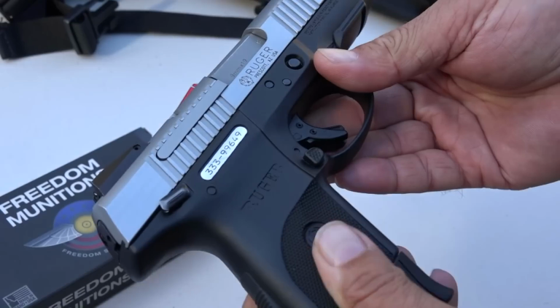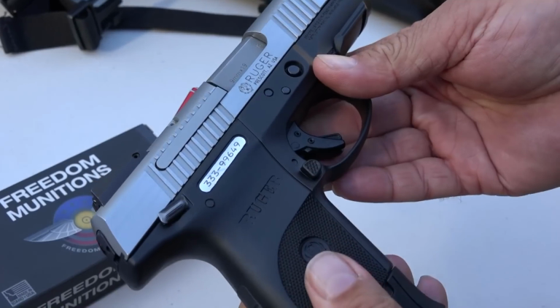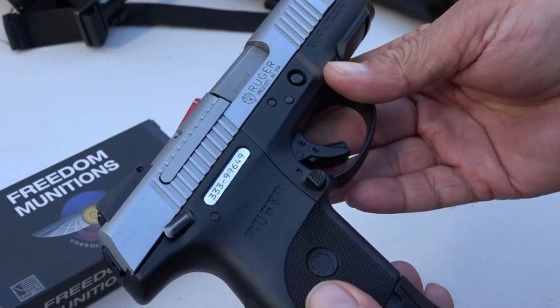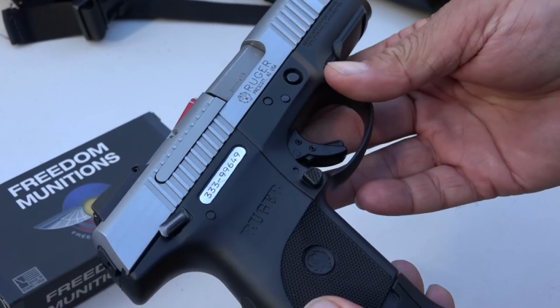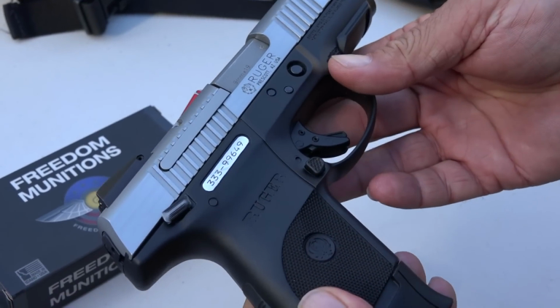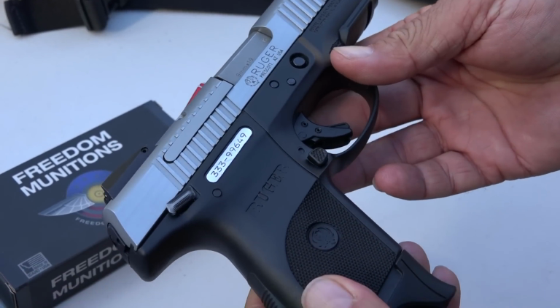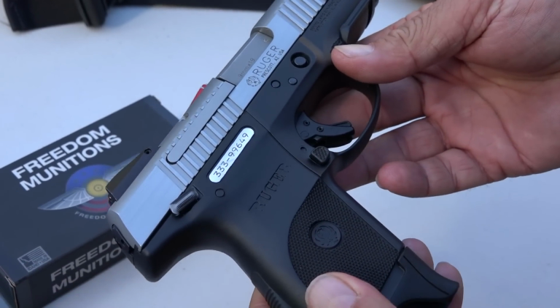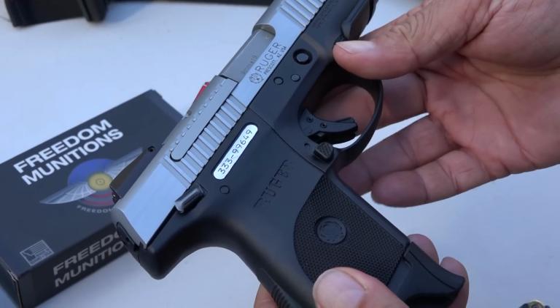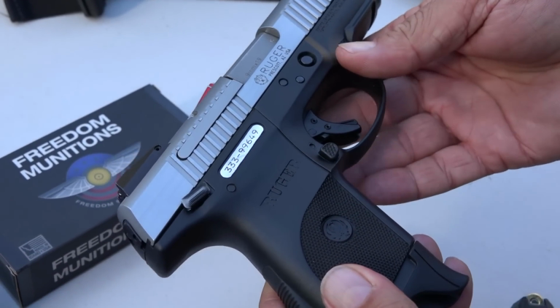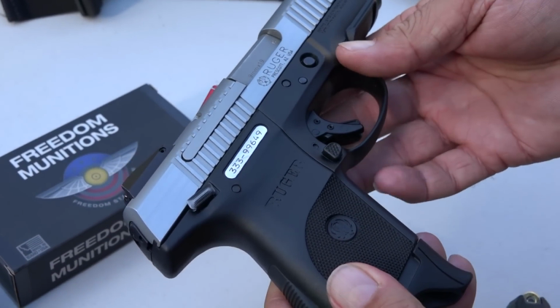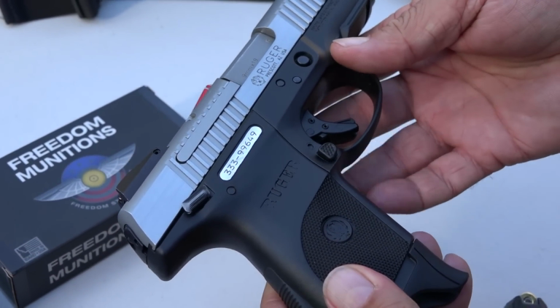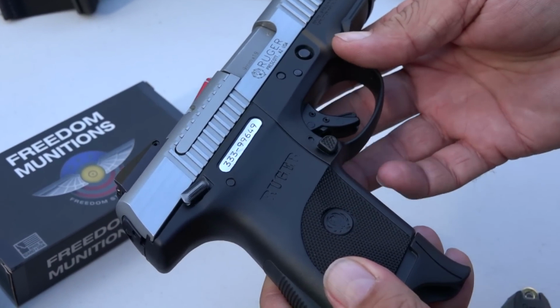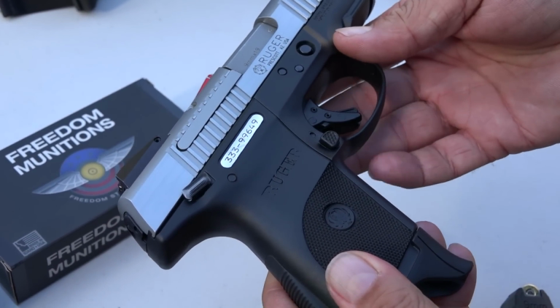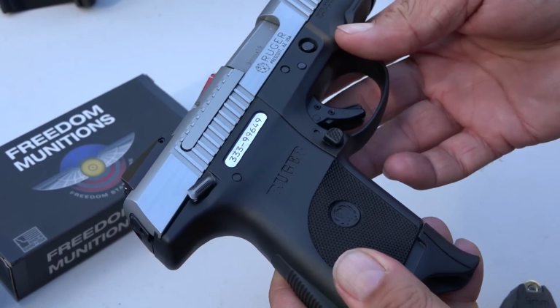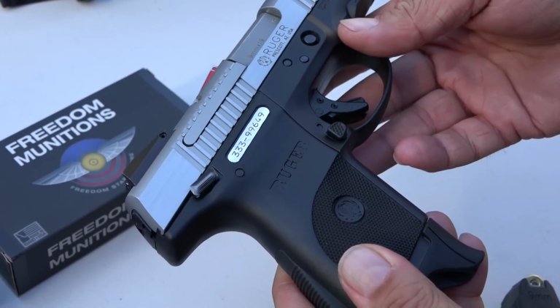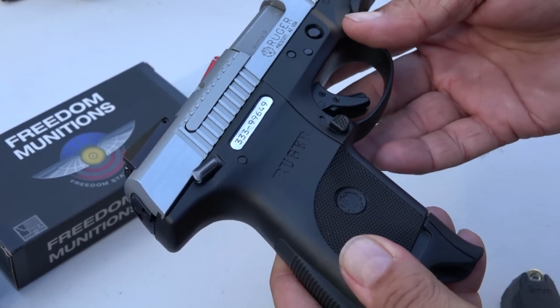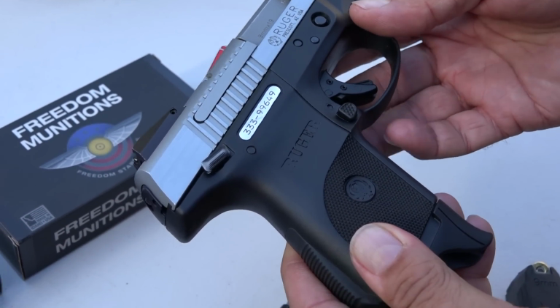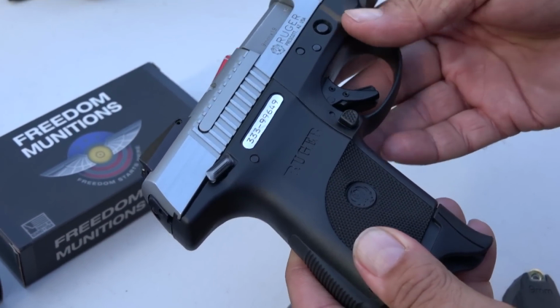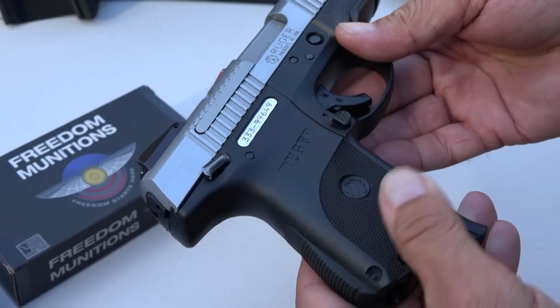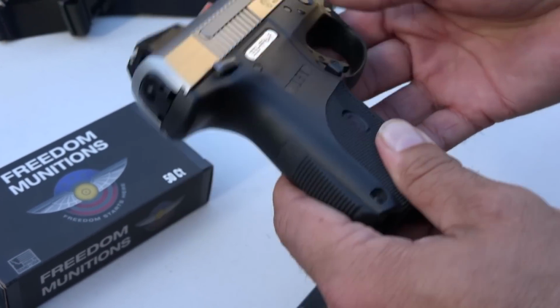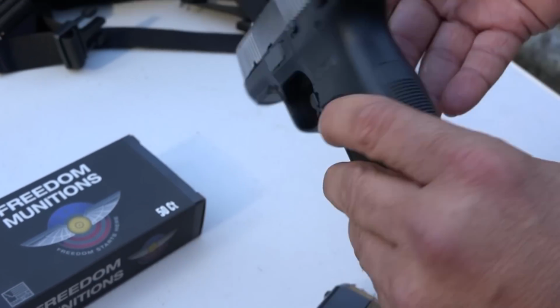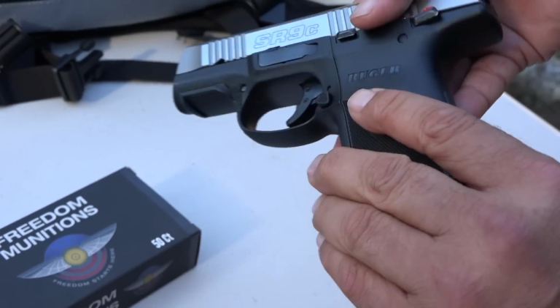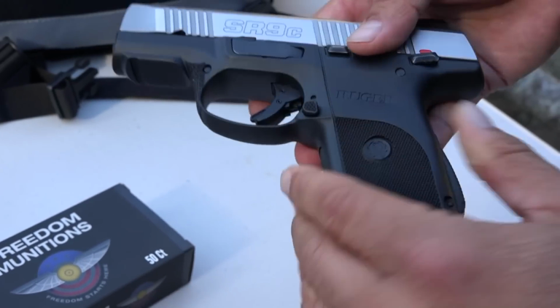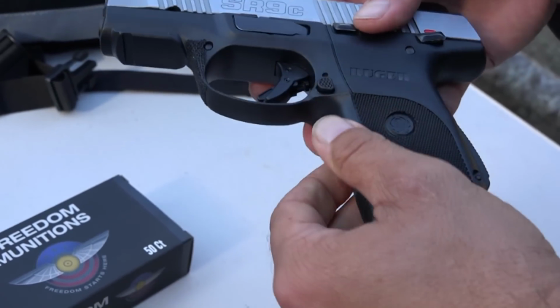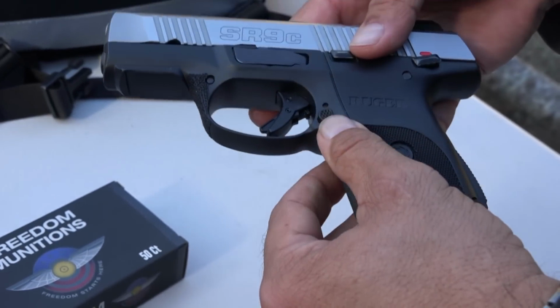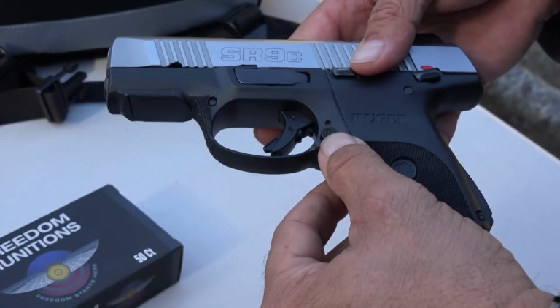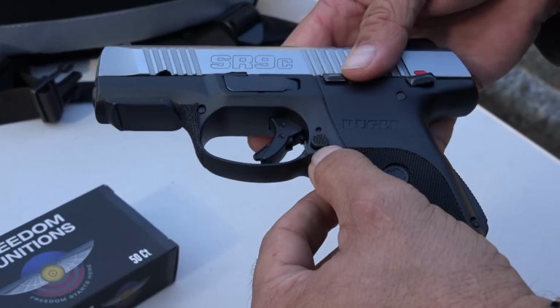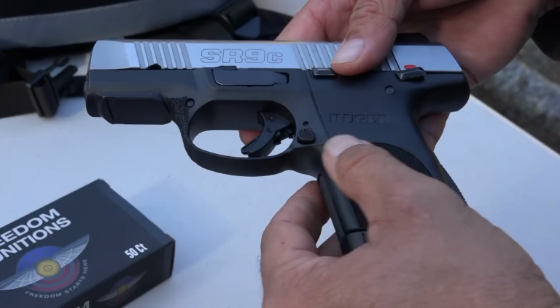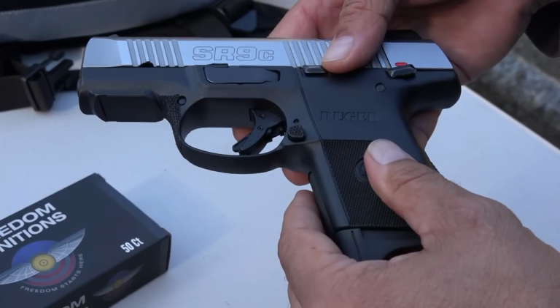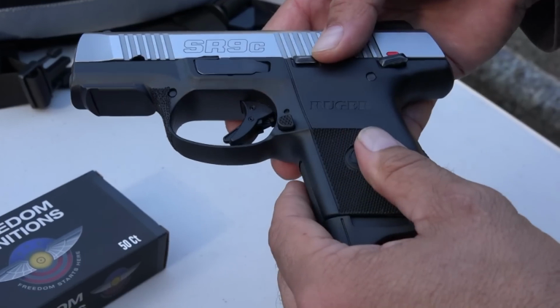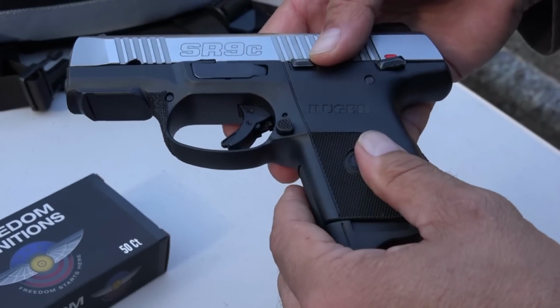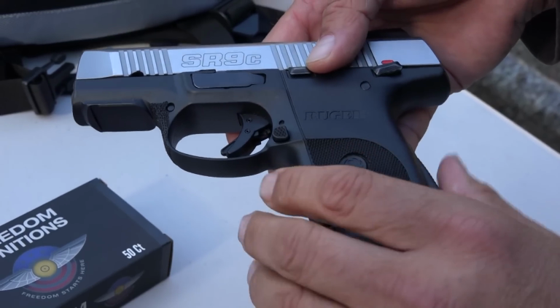Also, the magazine release on the SR9C or SR series is ambidextrous, which is a very nice feature for those of you that are lefties.